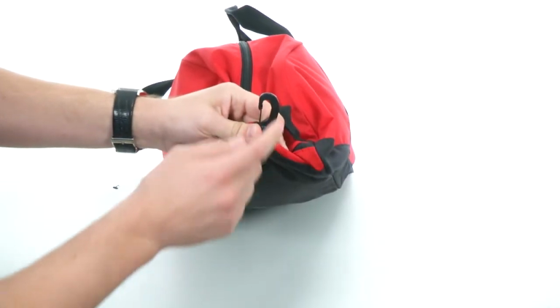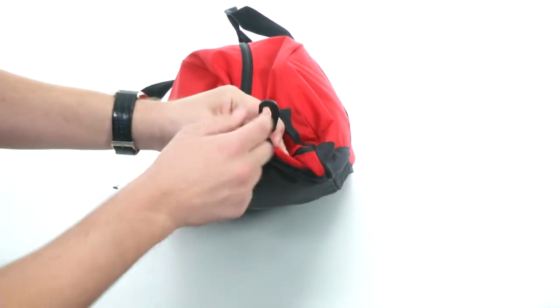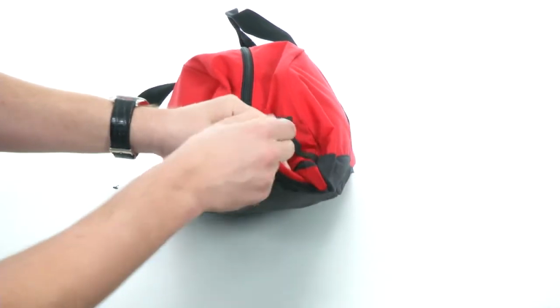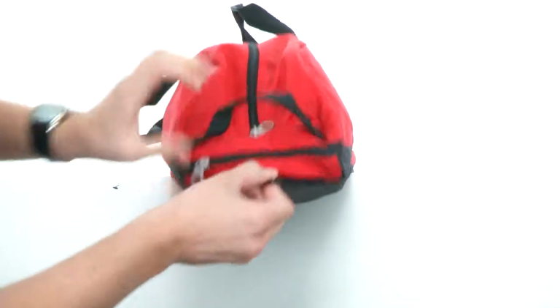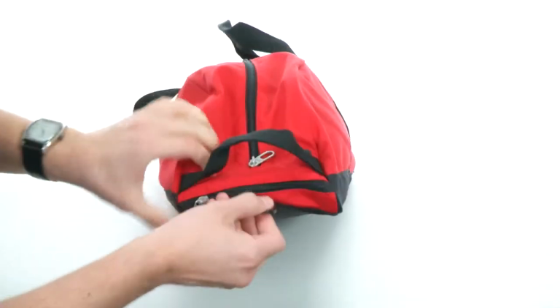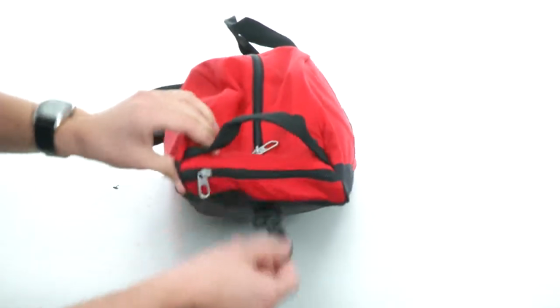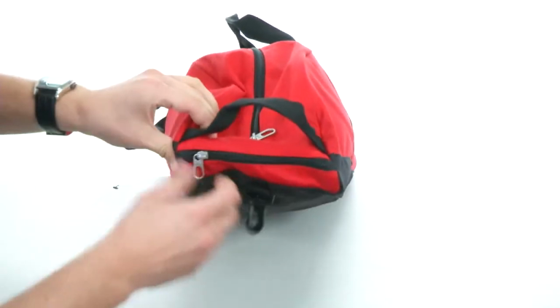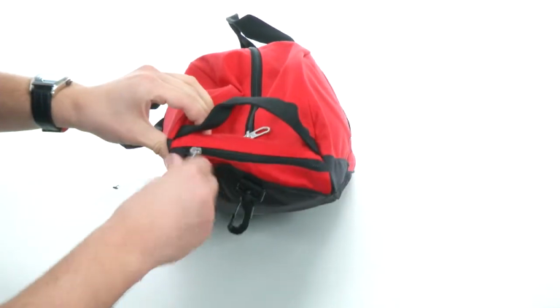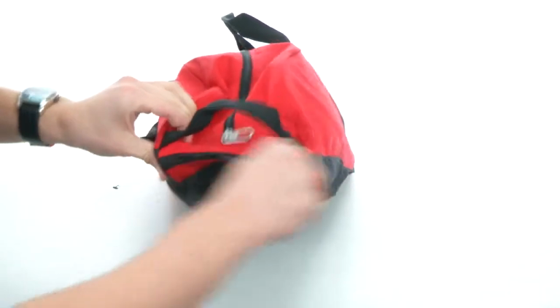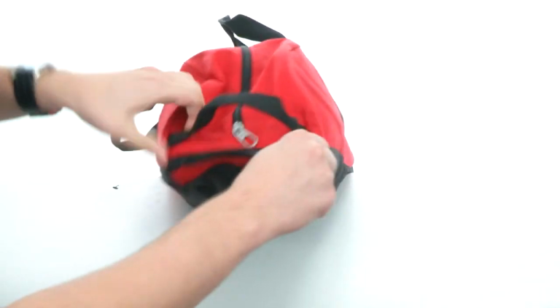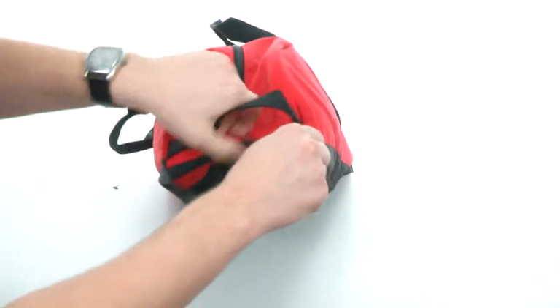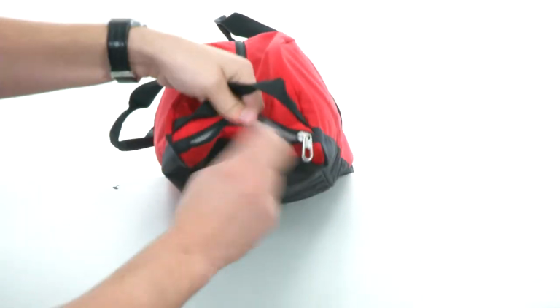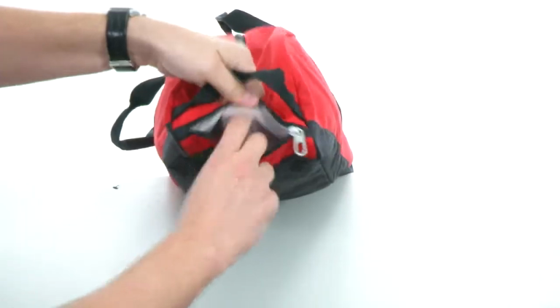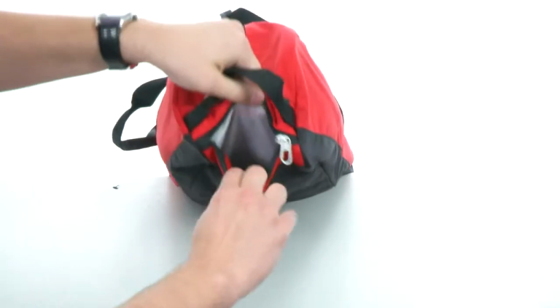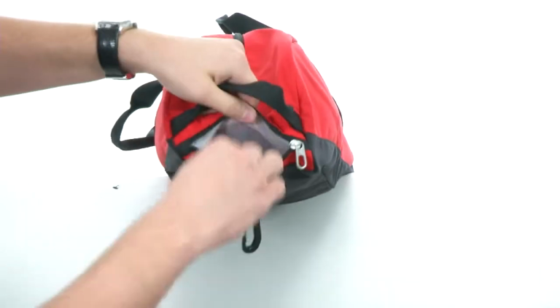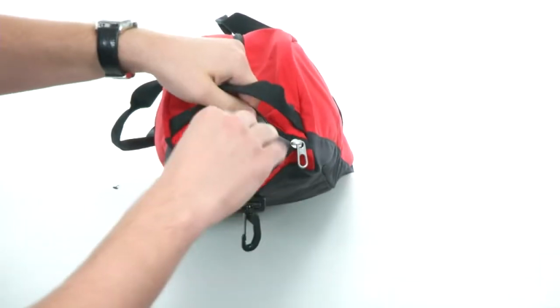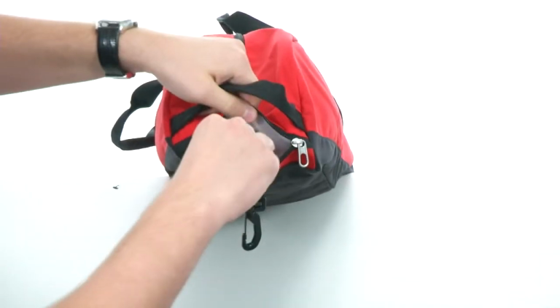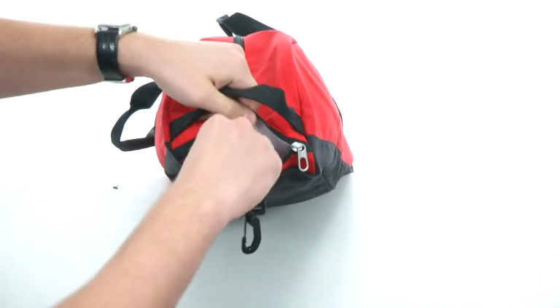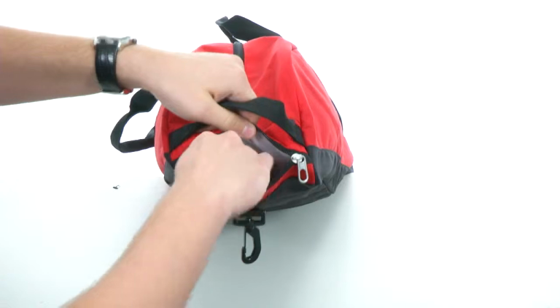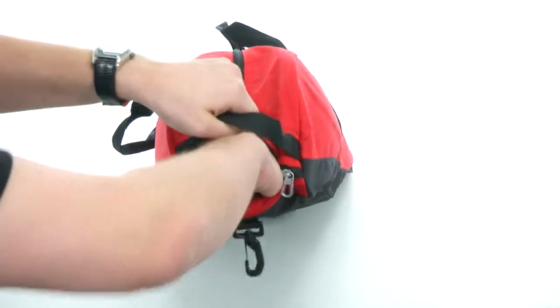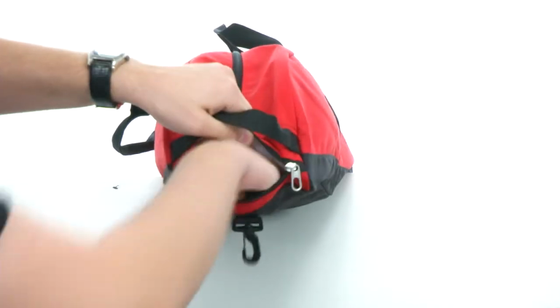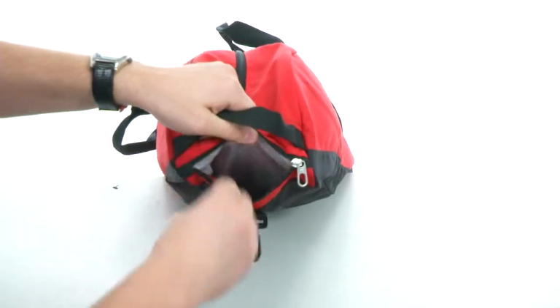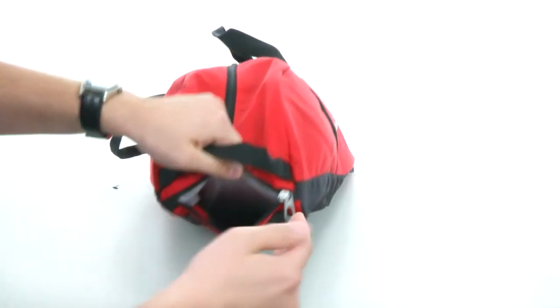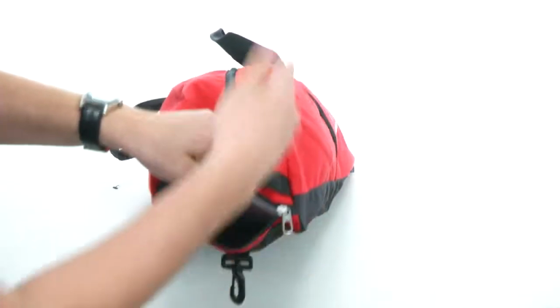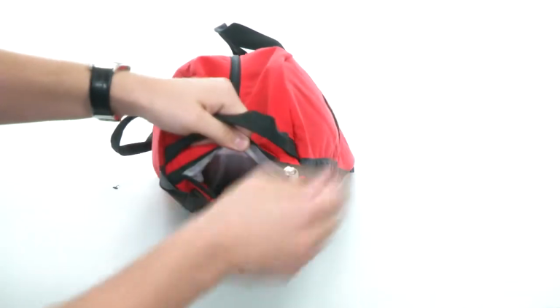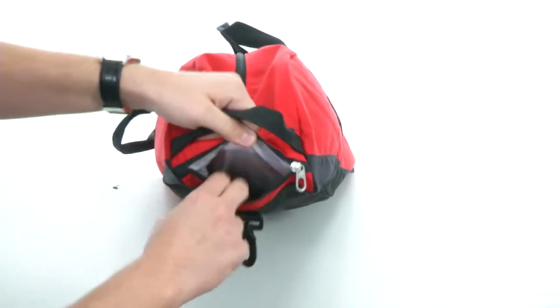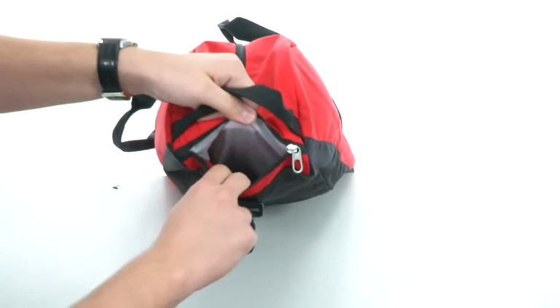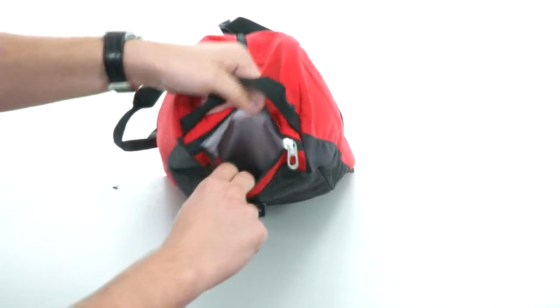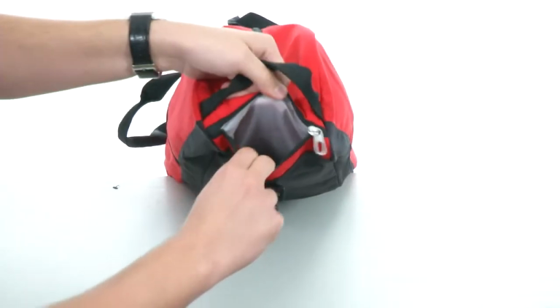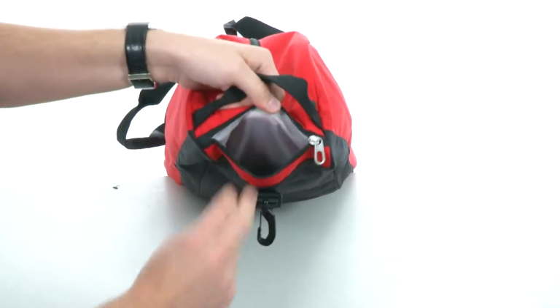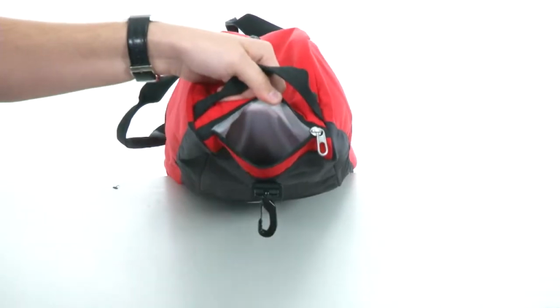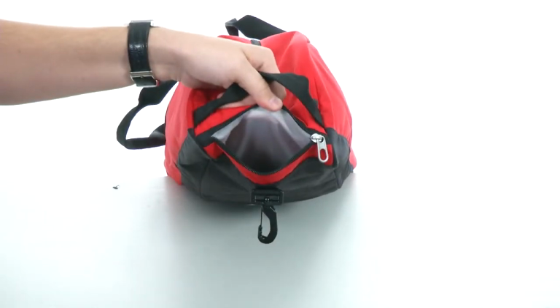Here in the front we have a zipper closure which will go all the way through the back to the end, which is perfect for holding your bats.